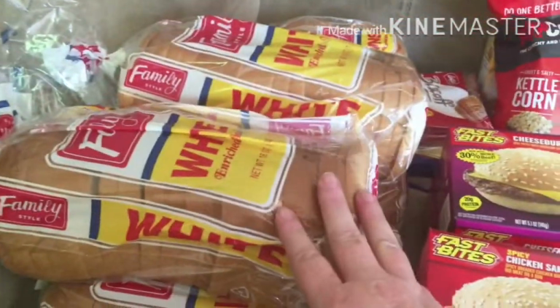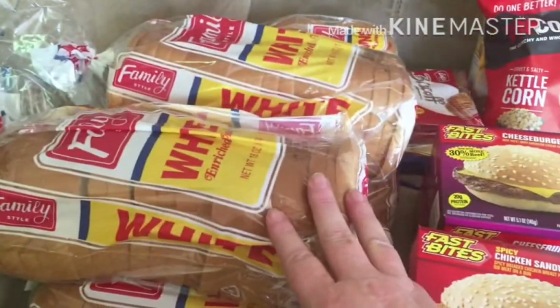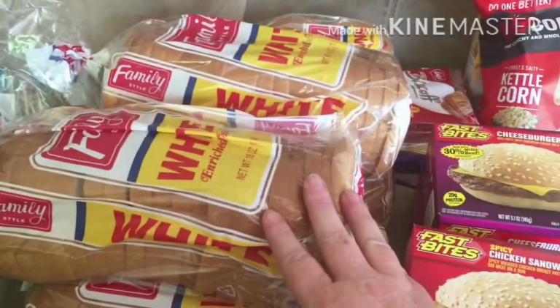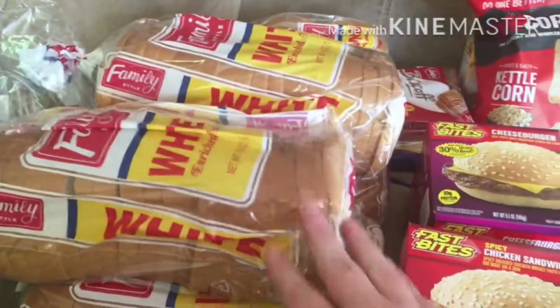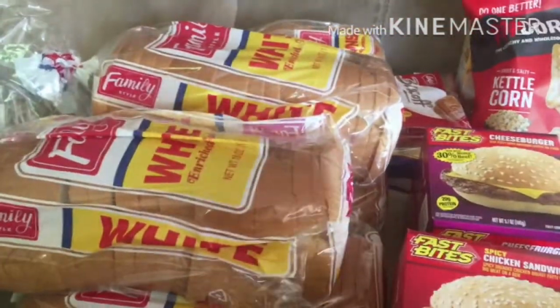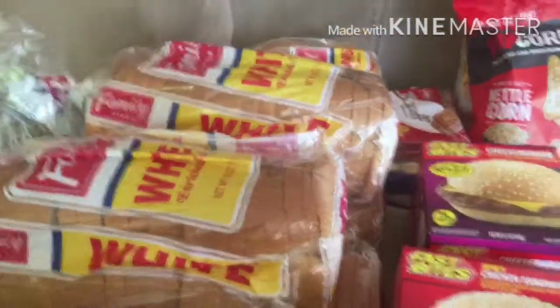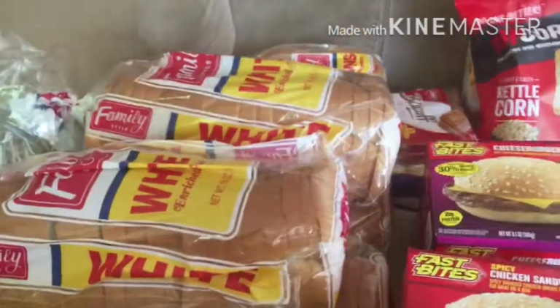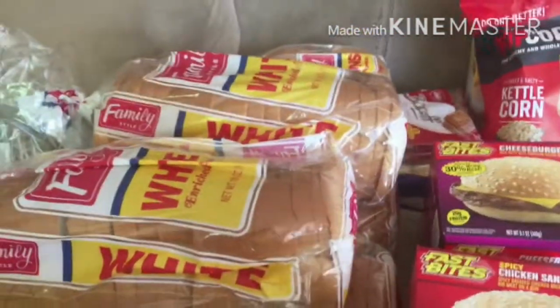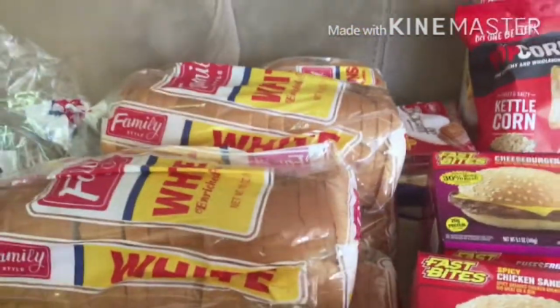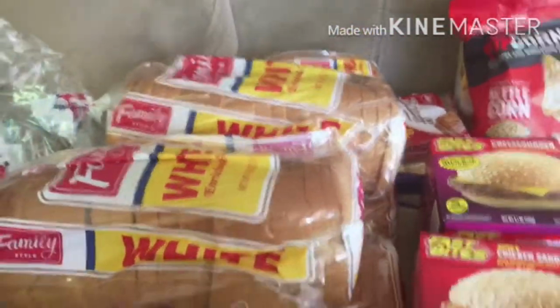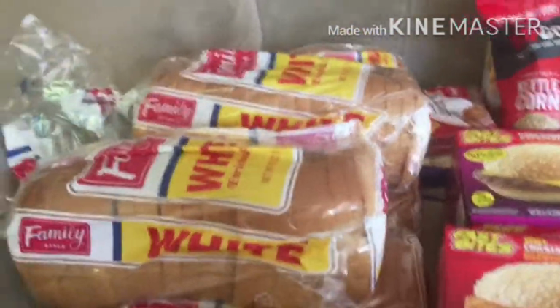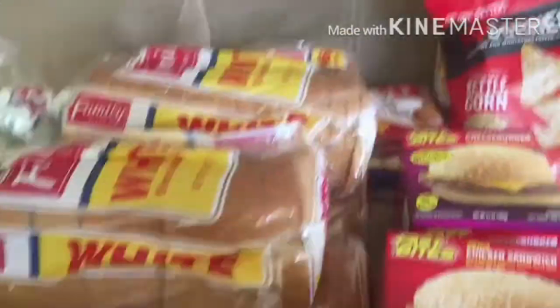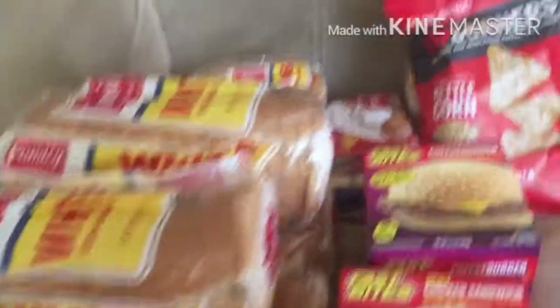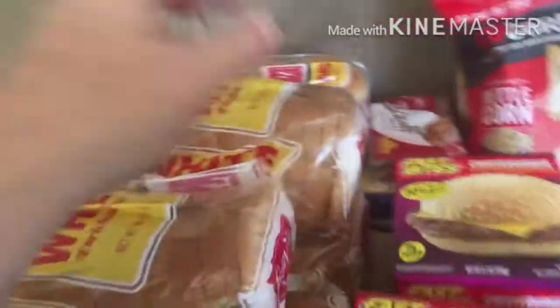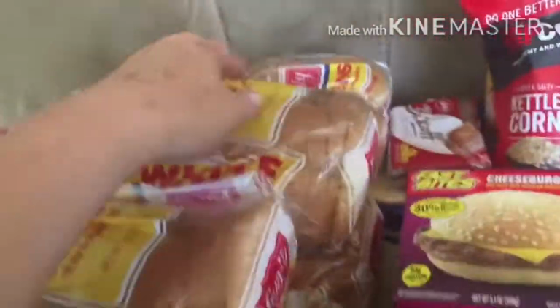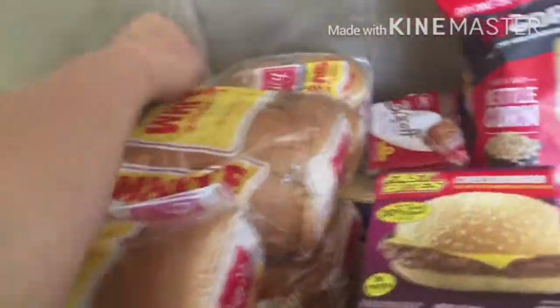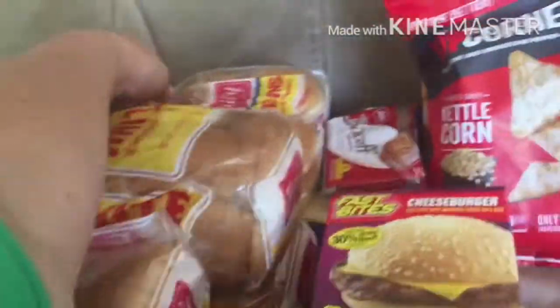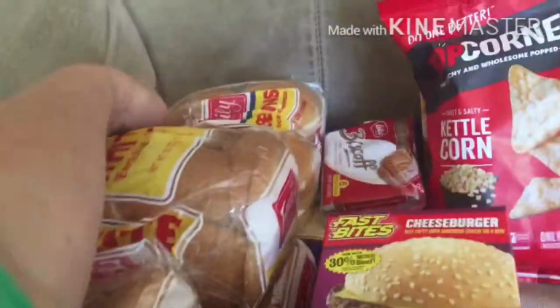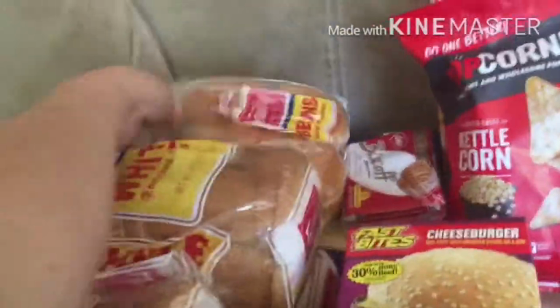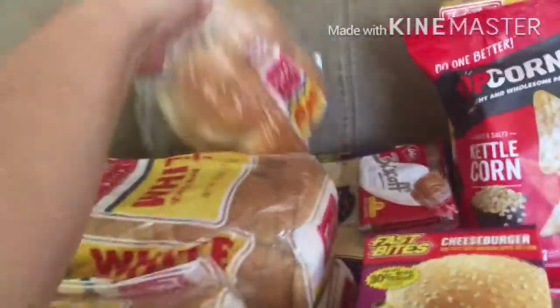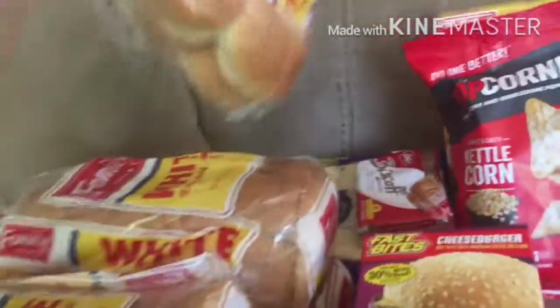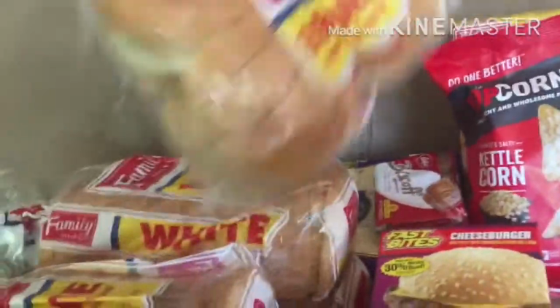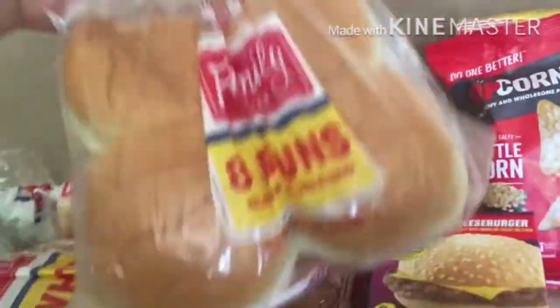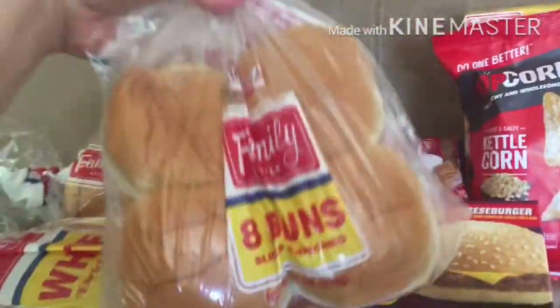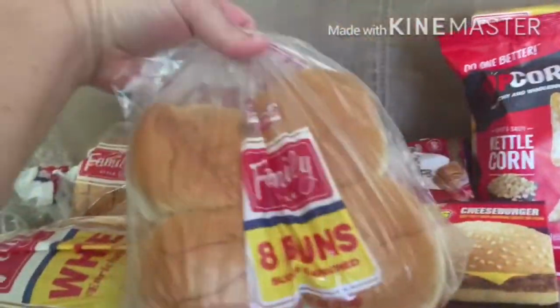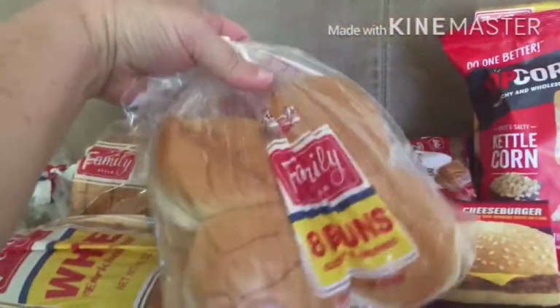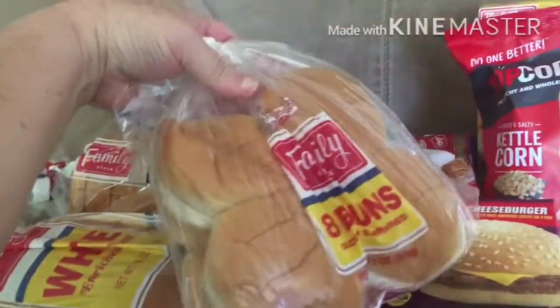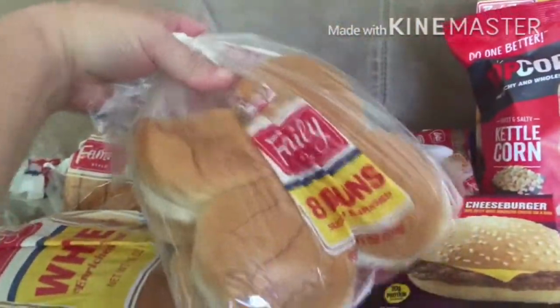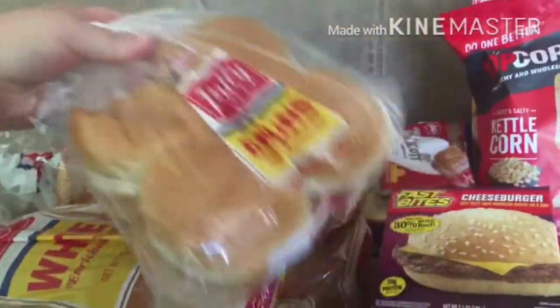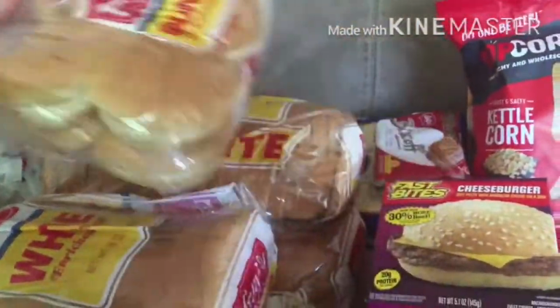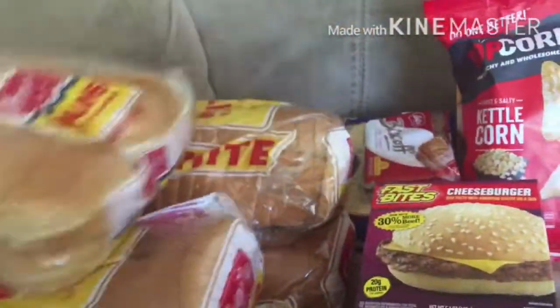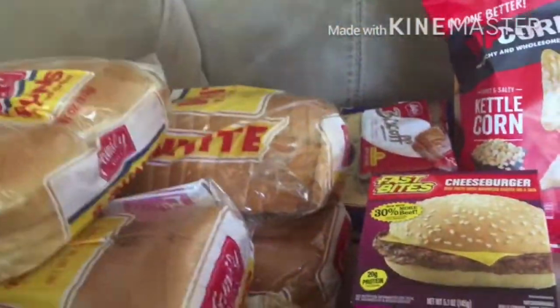Four loaves of bread — those will go in the freezer. A package of hamburger buns.